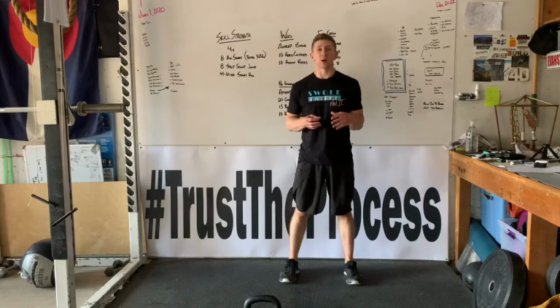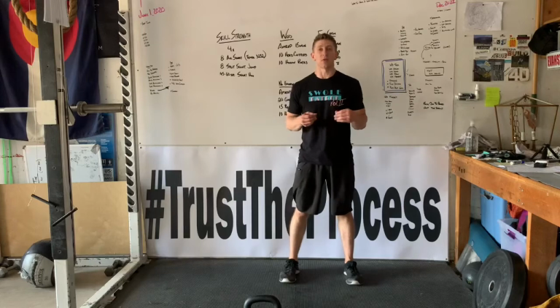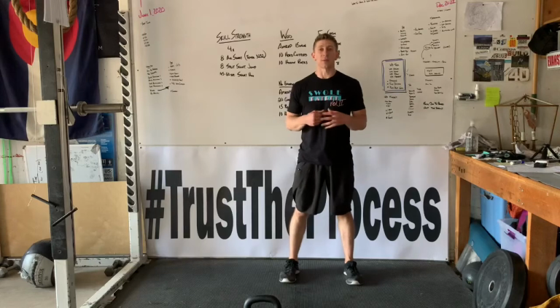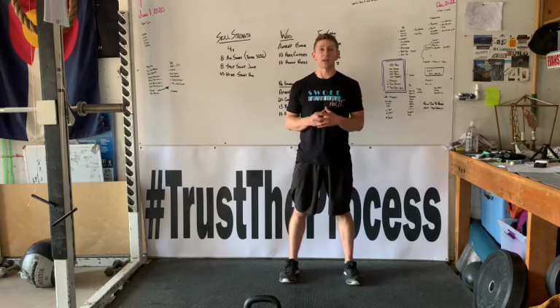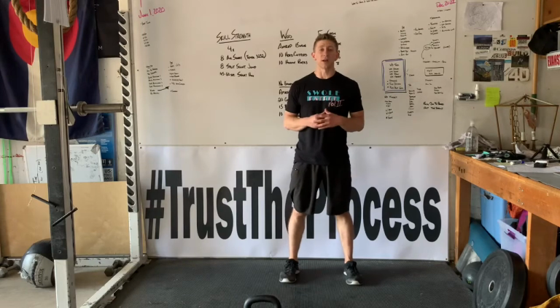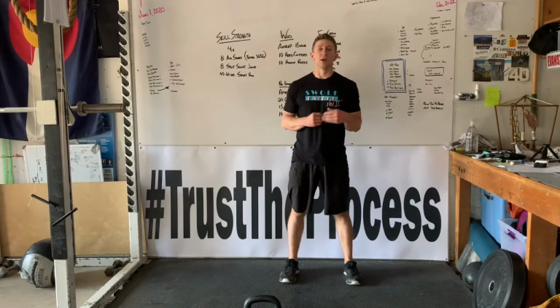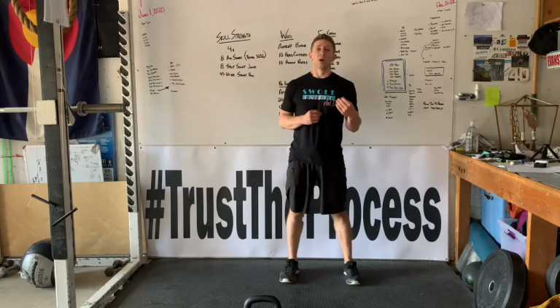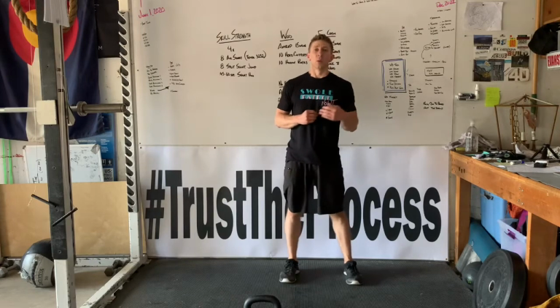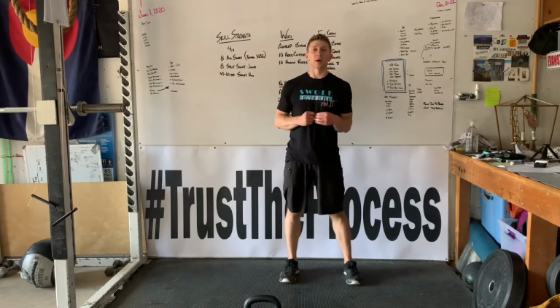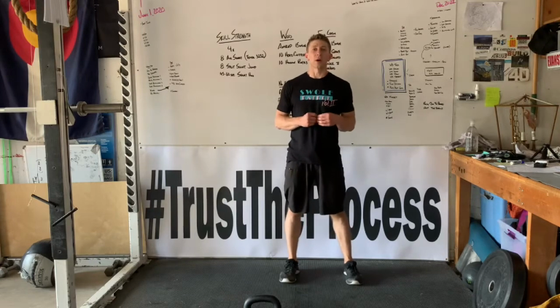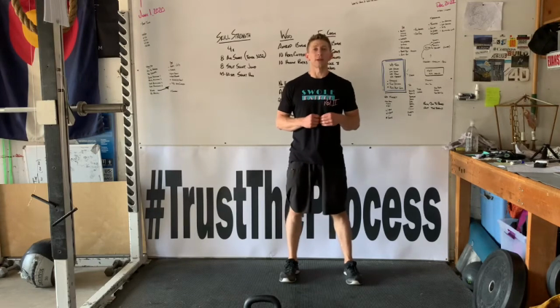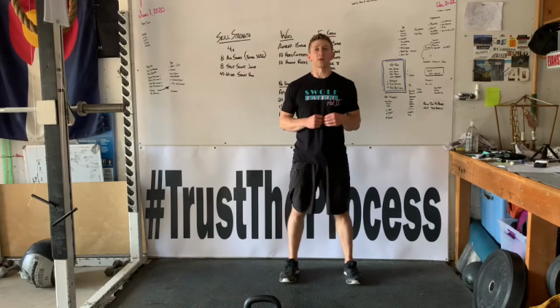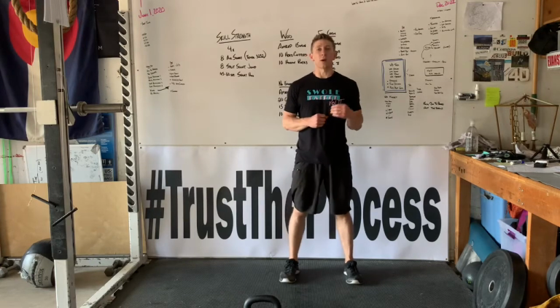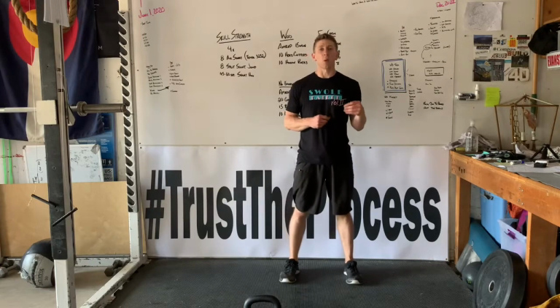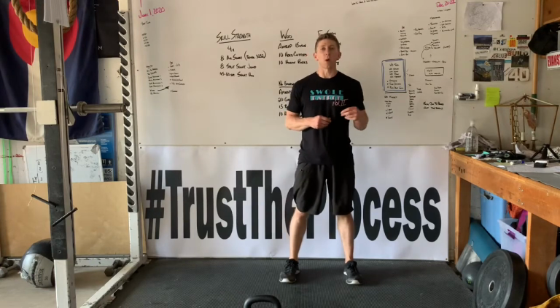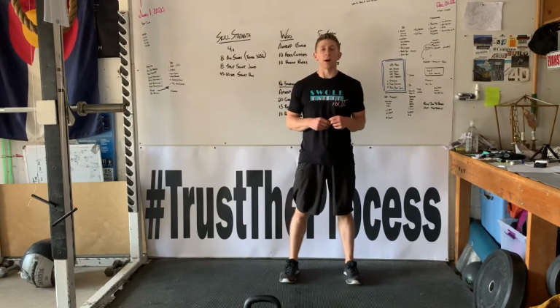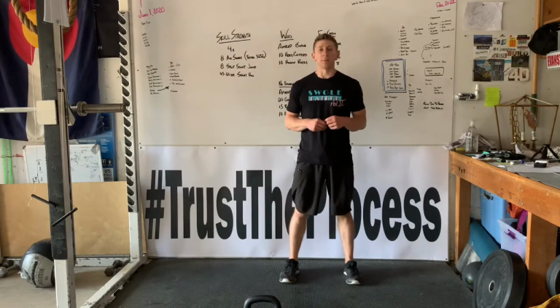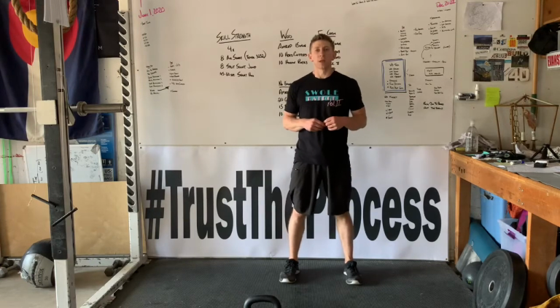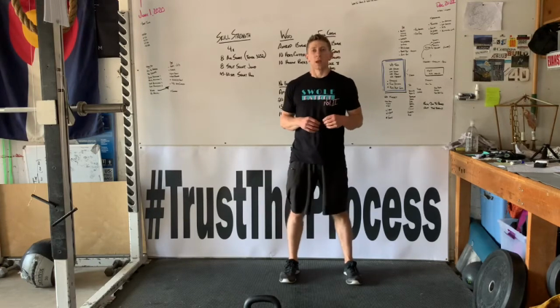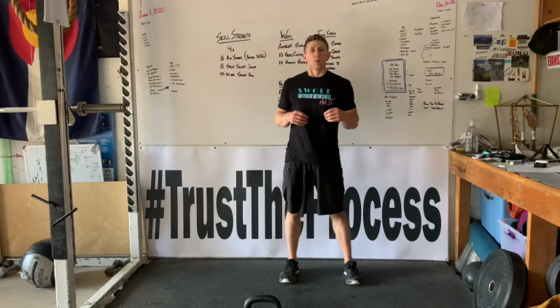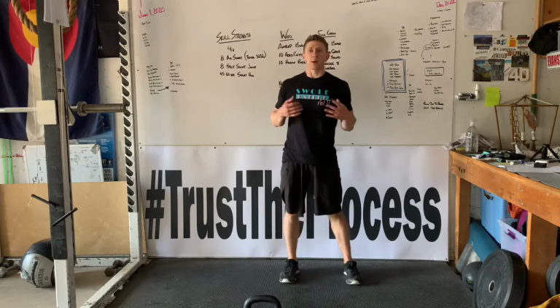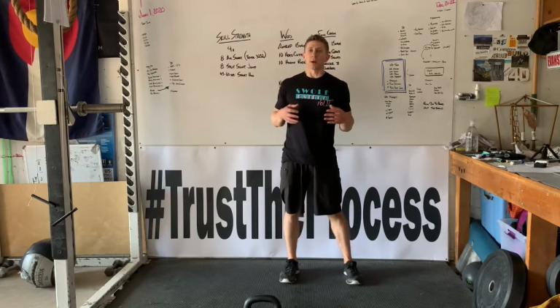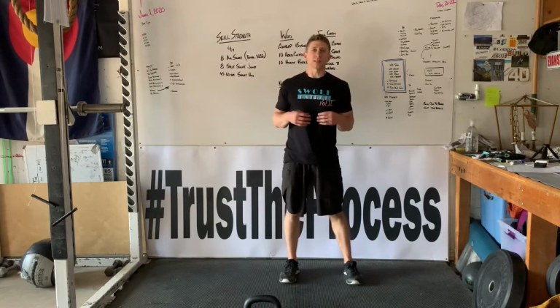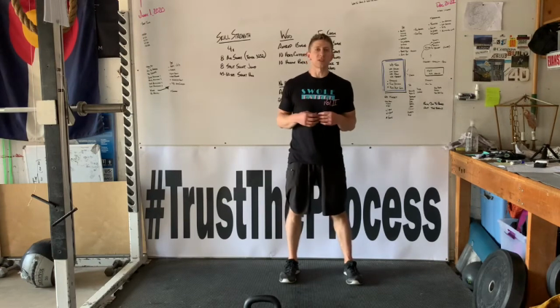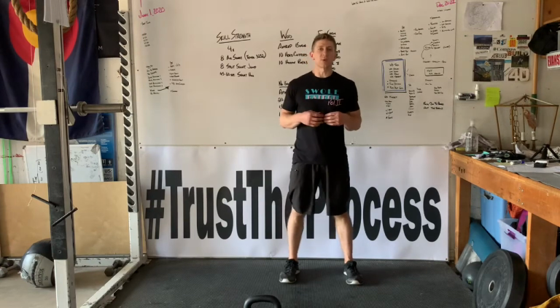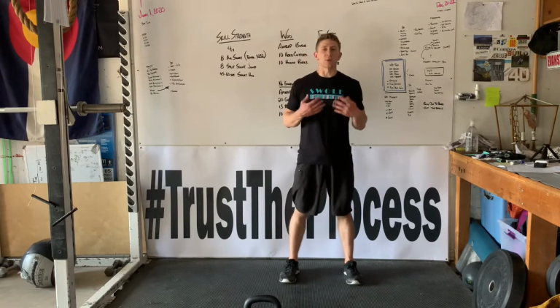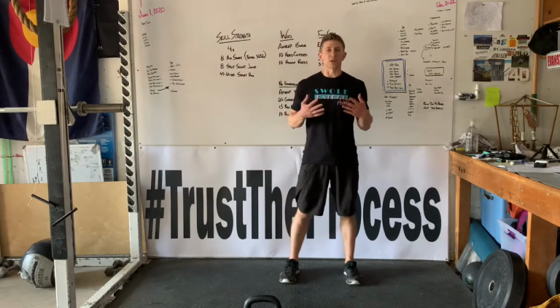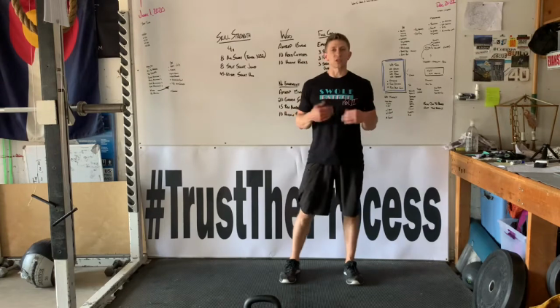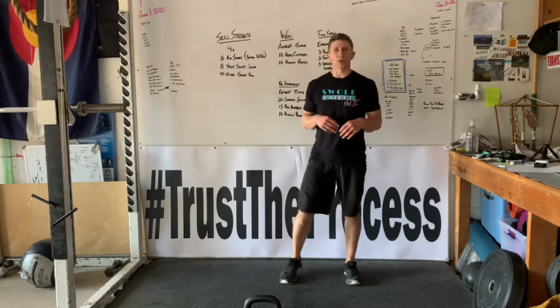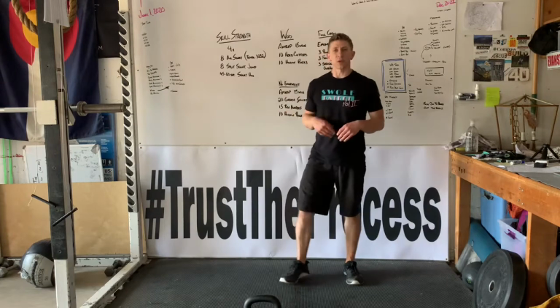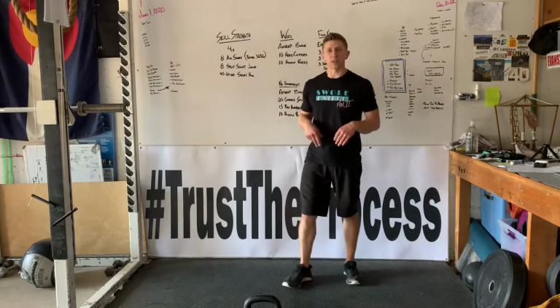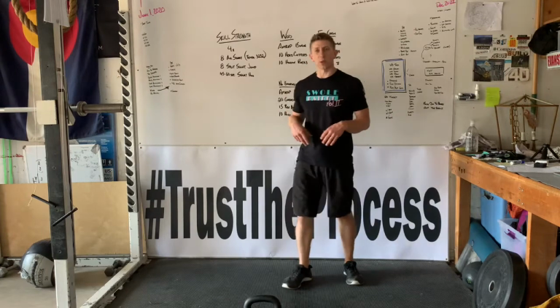From here we're gonna go into our warm-up. We're gonna go nice and smooth. We're gonna start with our air squats.